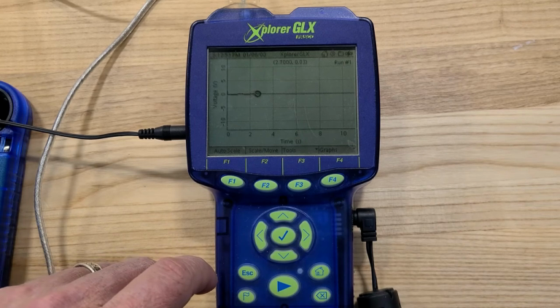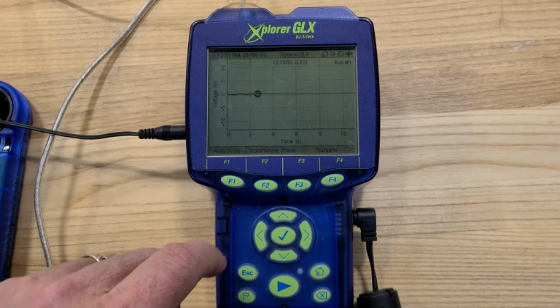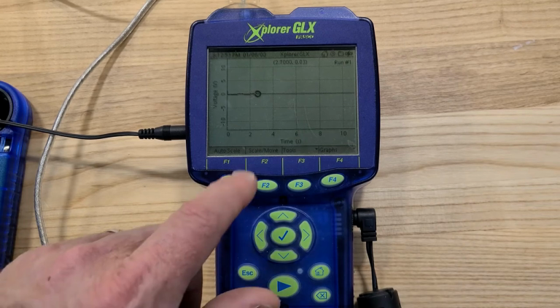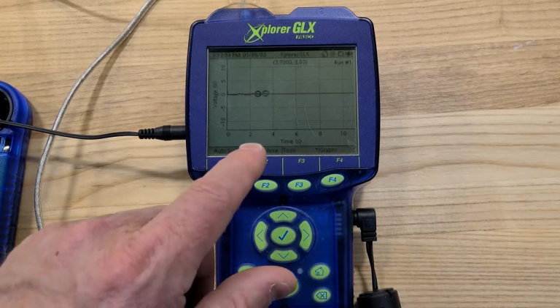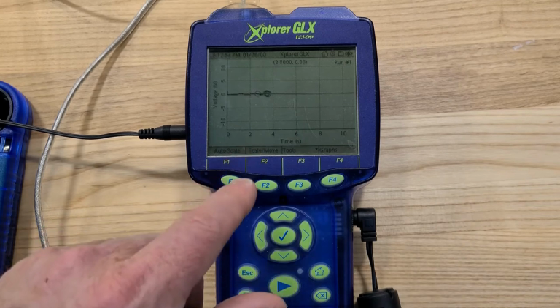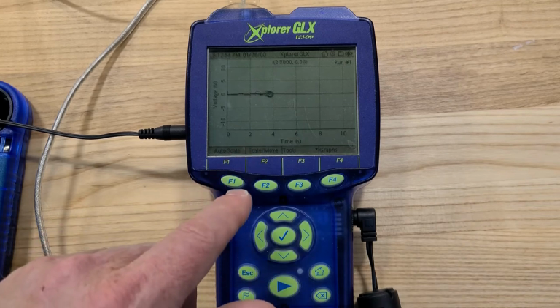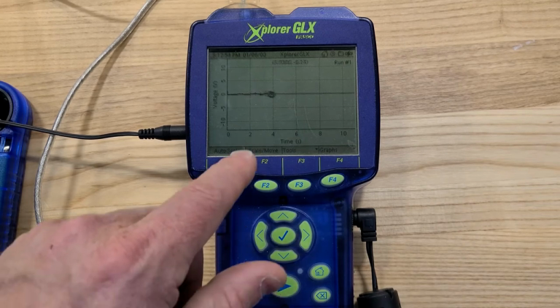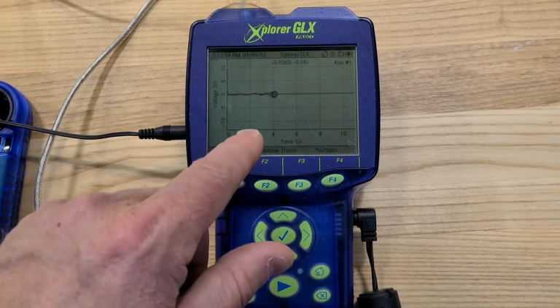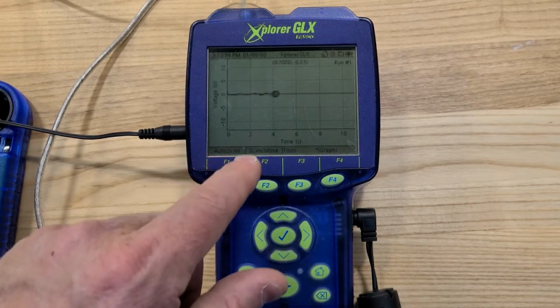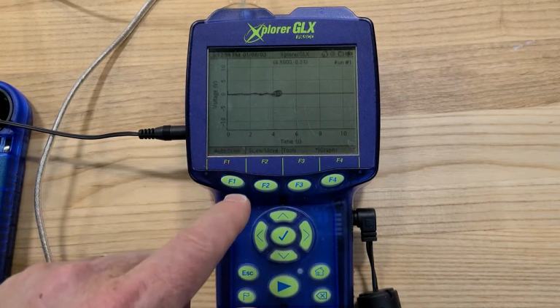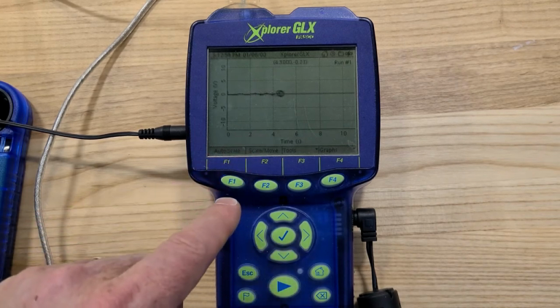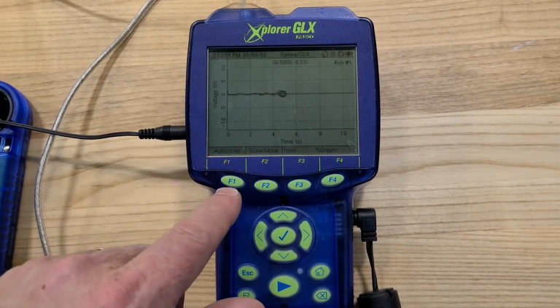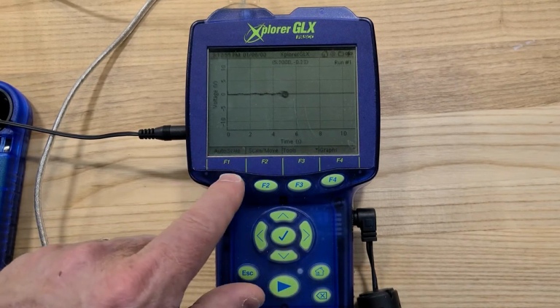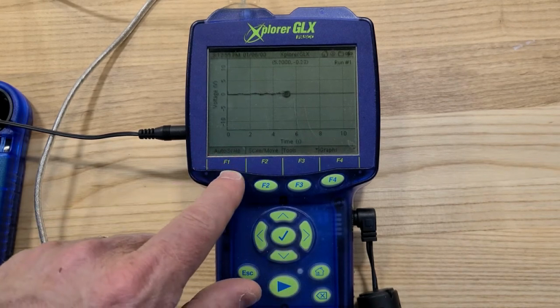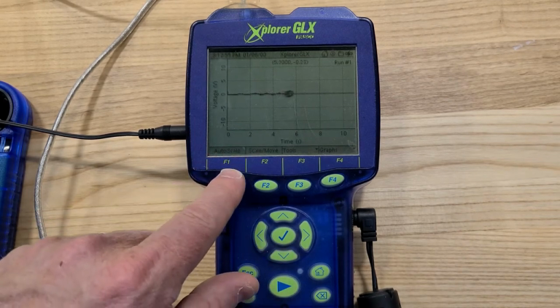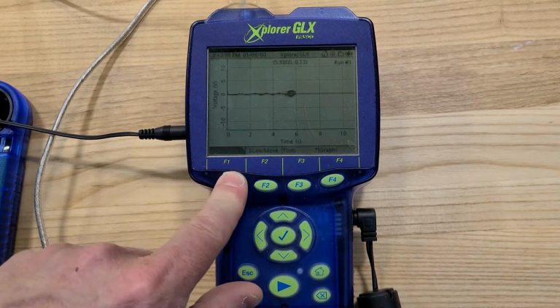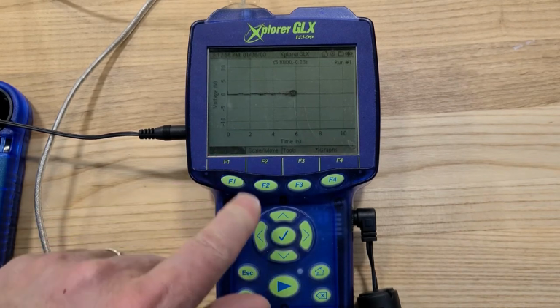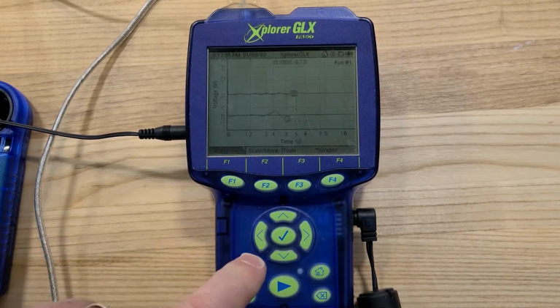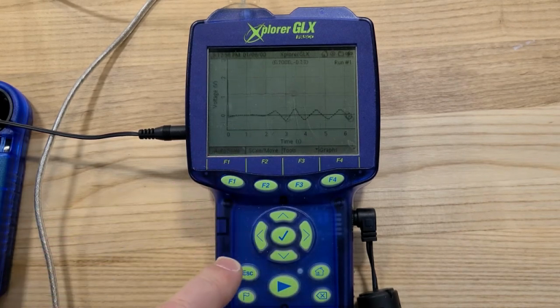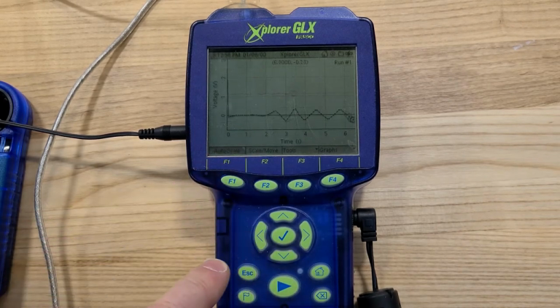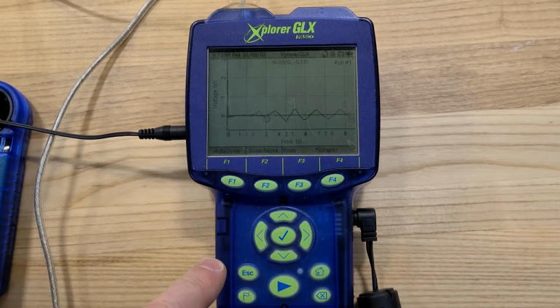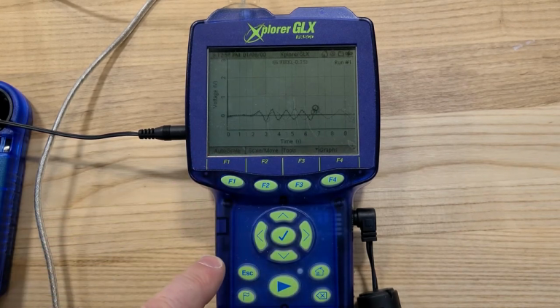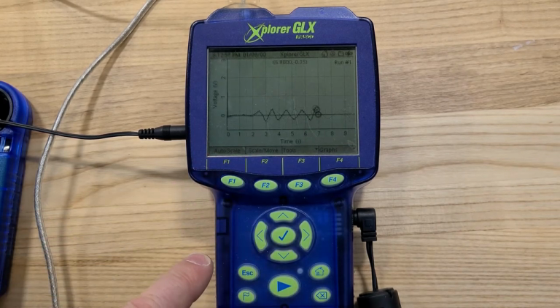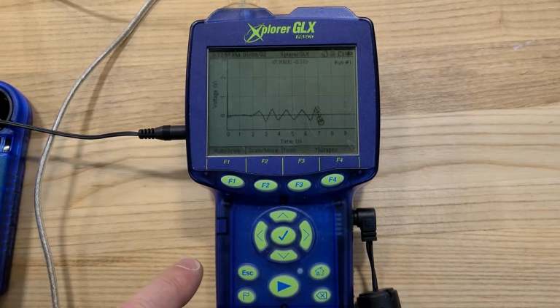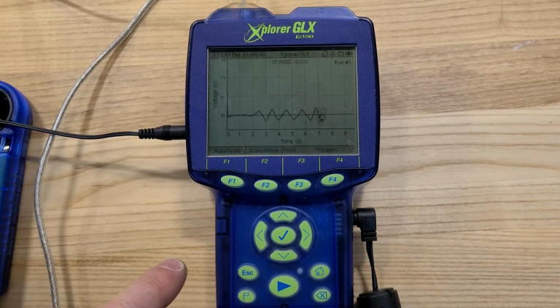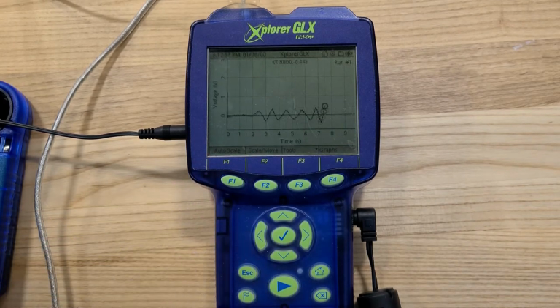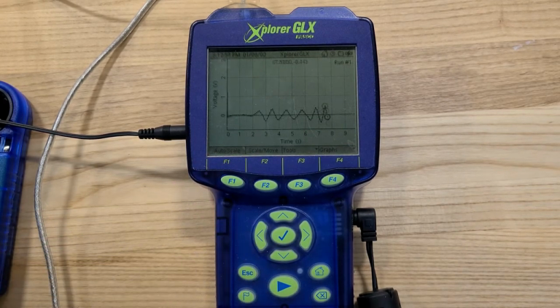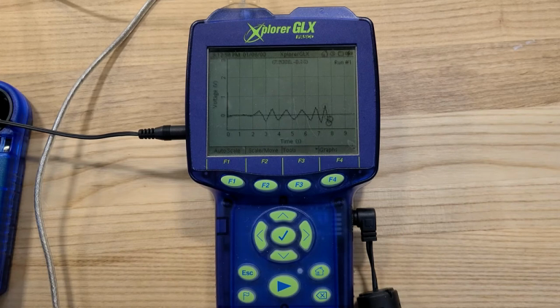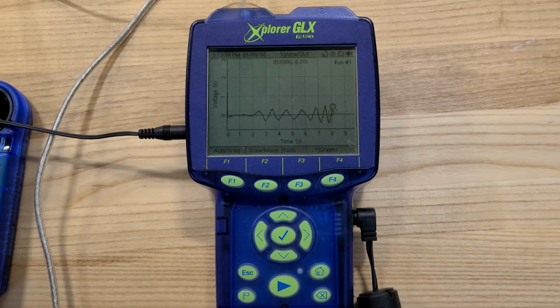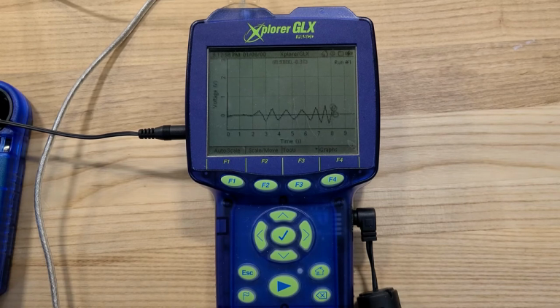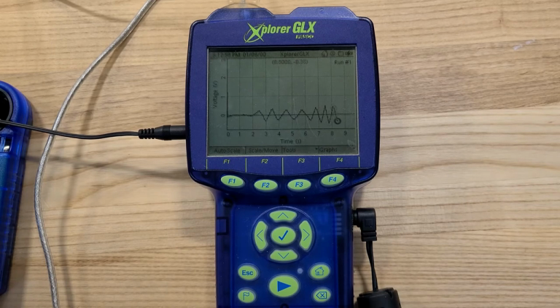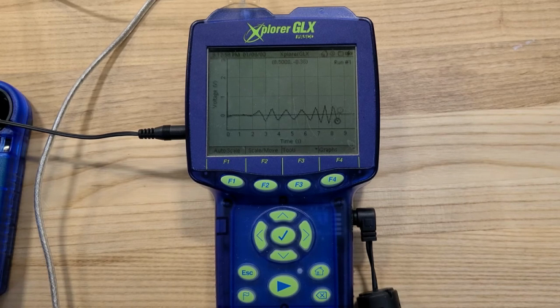I'm recording and you can see it's not jumping very high, so I'm going to hit auto scale and you'll see it becomes a little bit easier to follow.